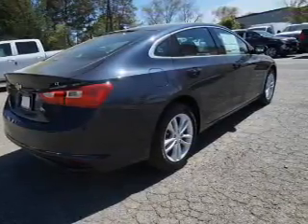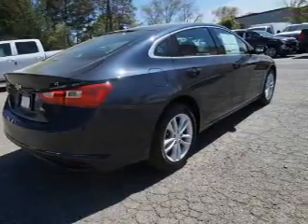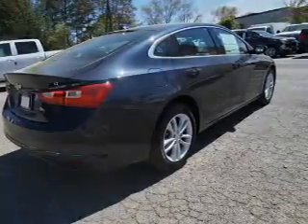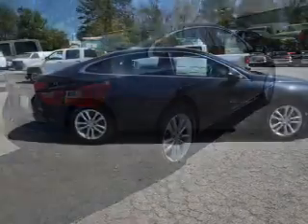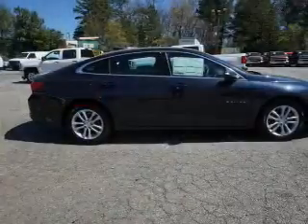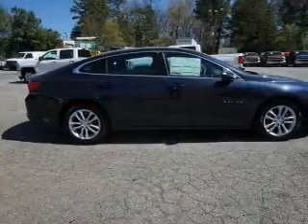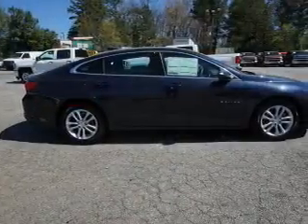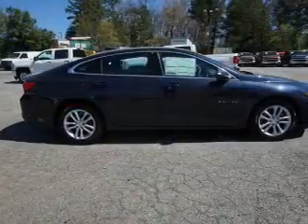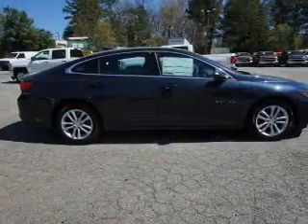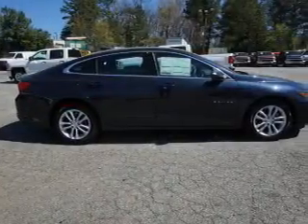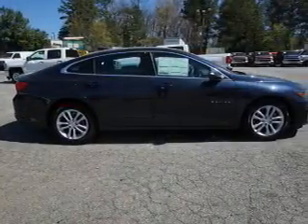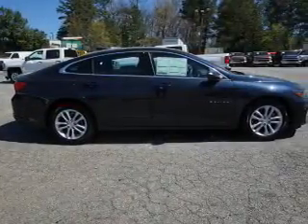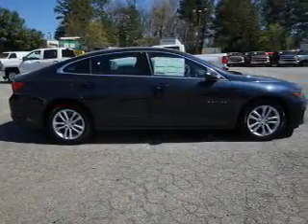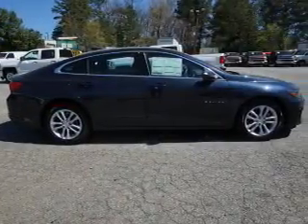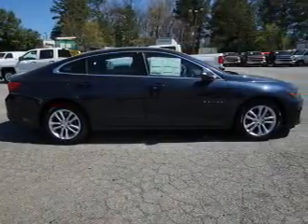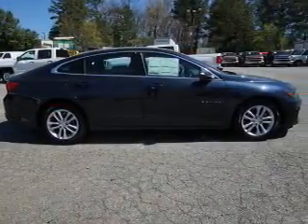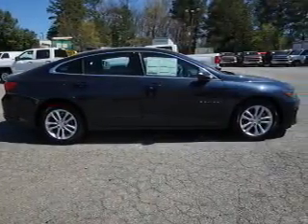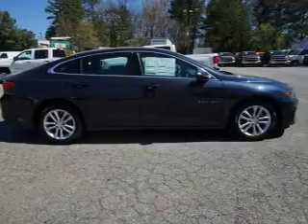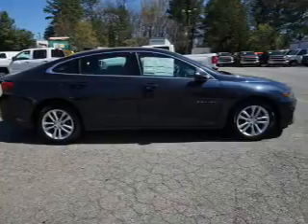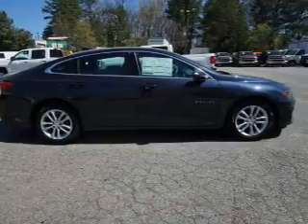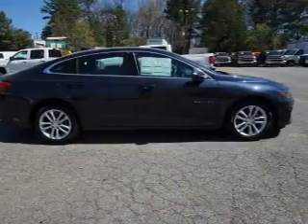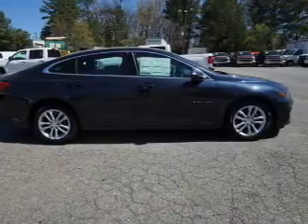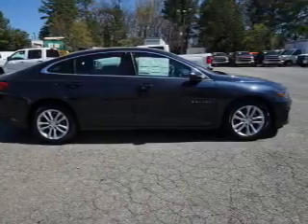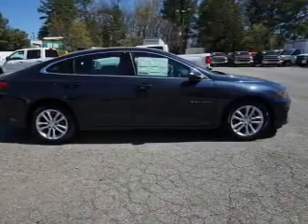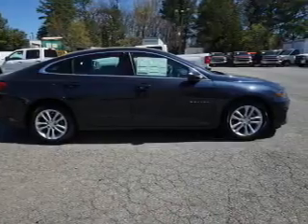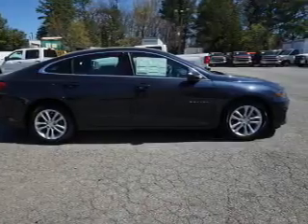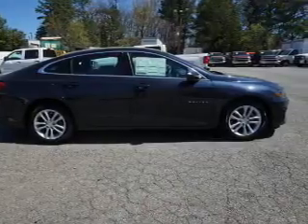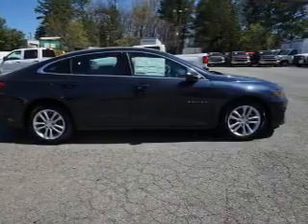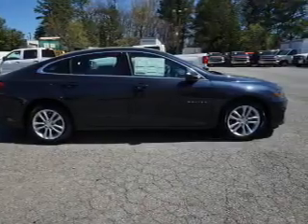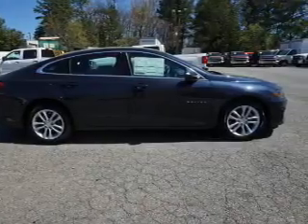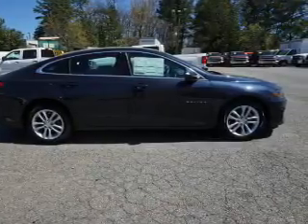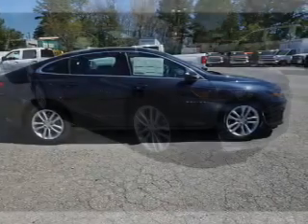Stability control, front ventilated disc brakes, daytime running lights, and anti-lock brakes.